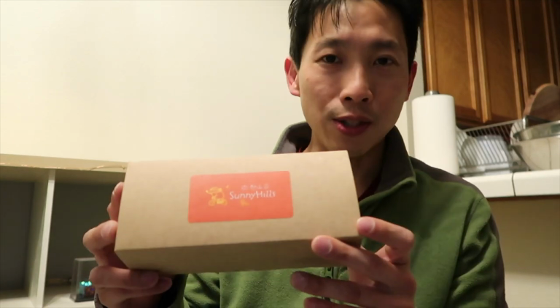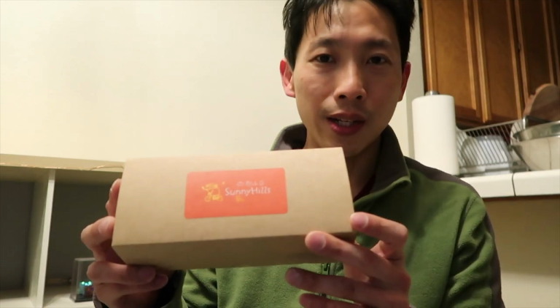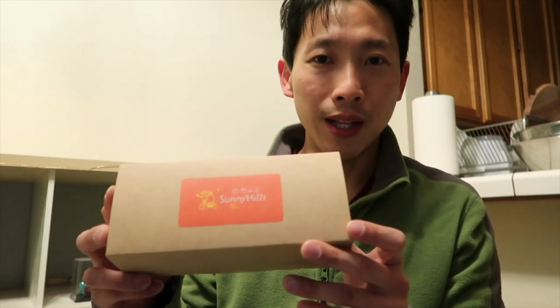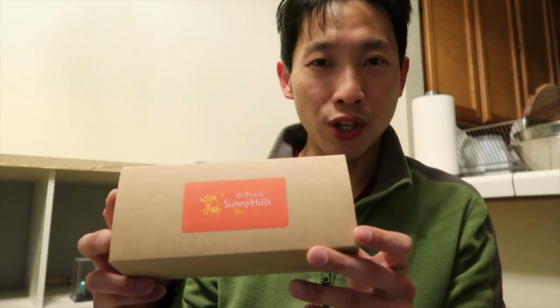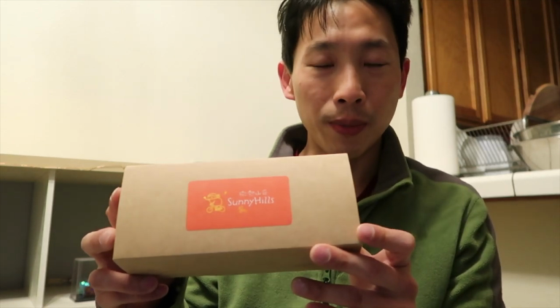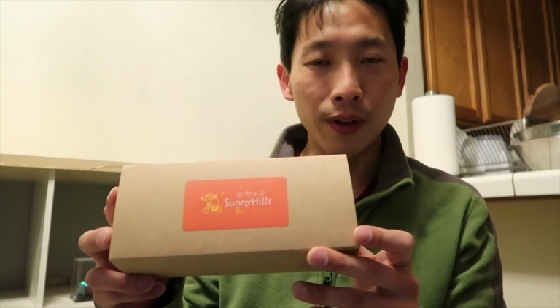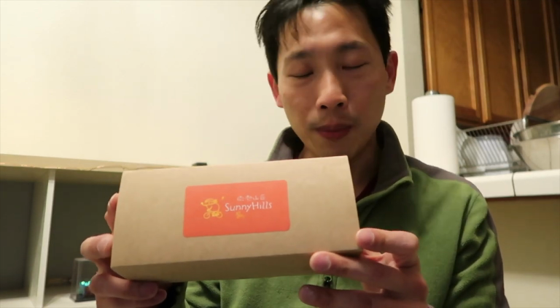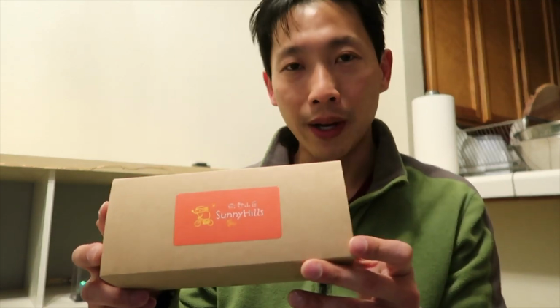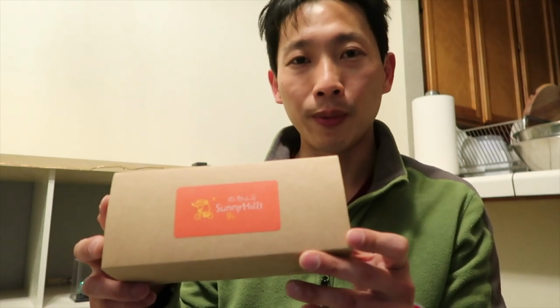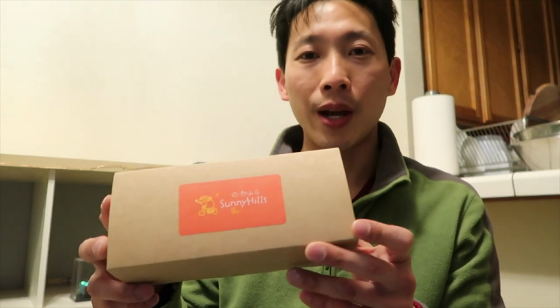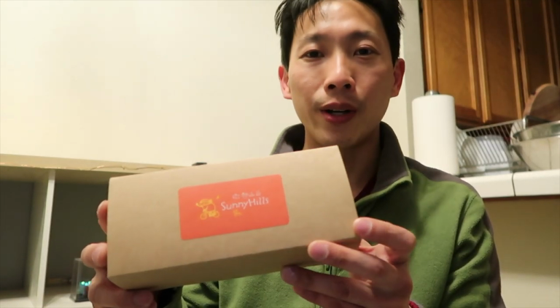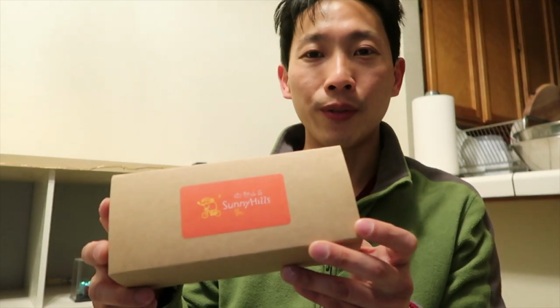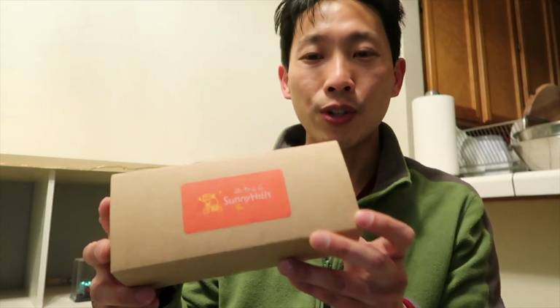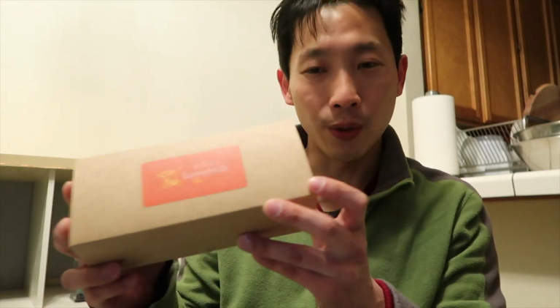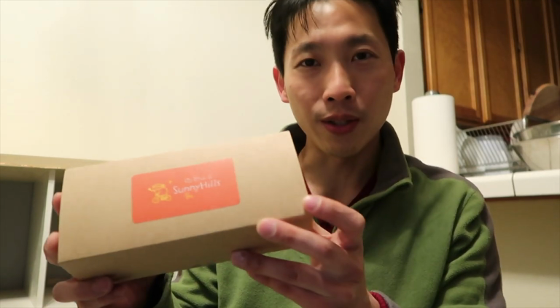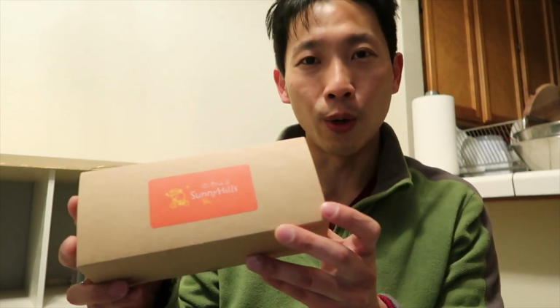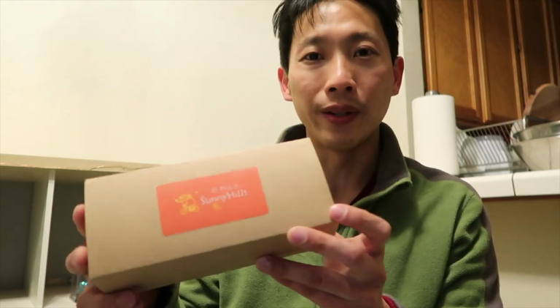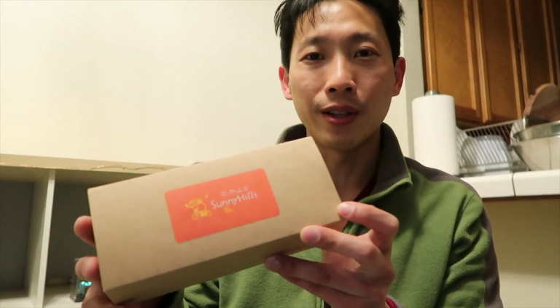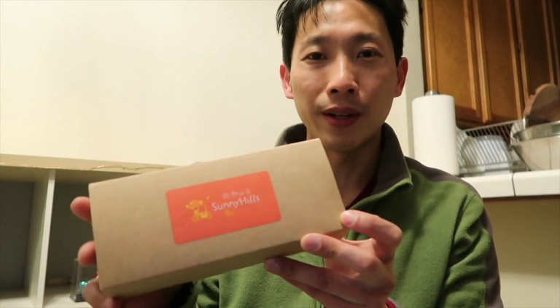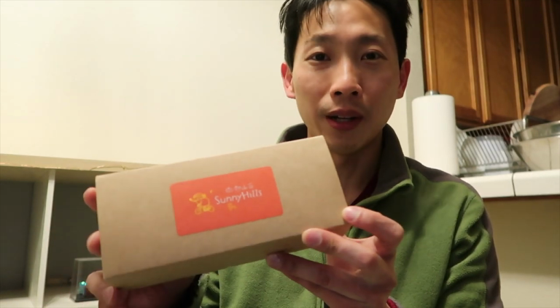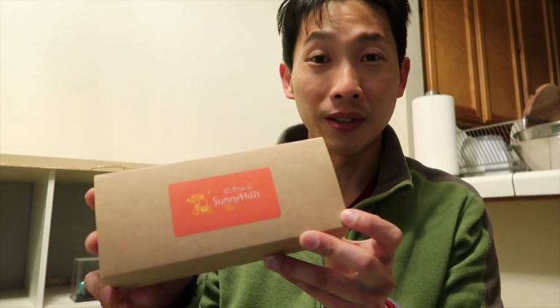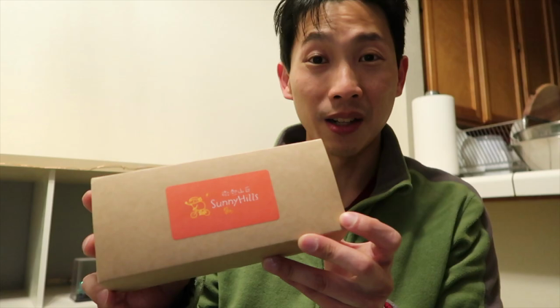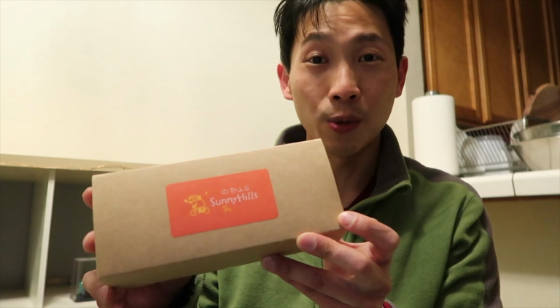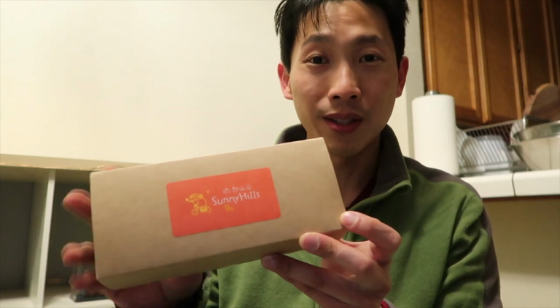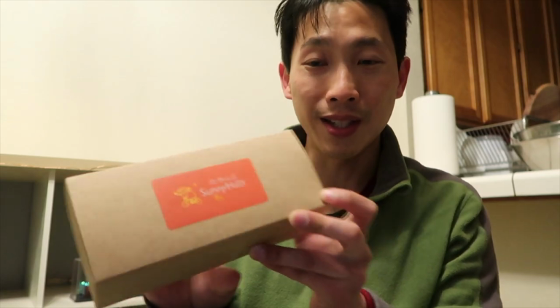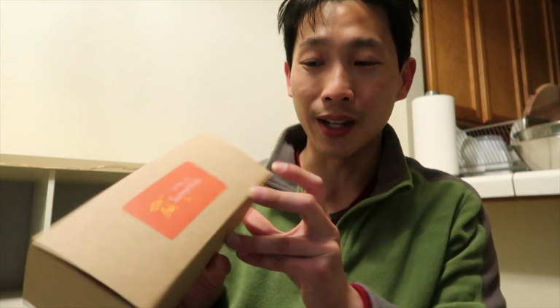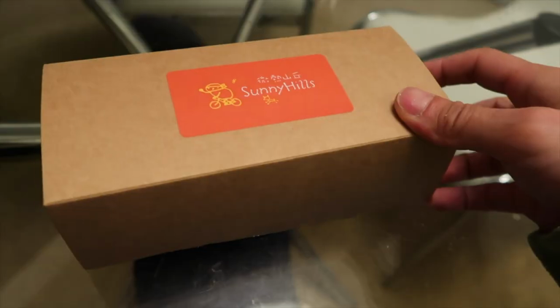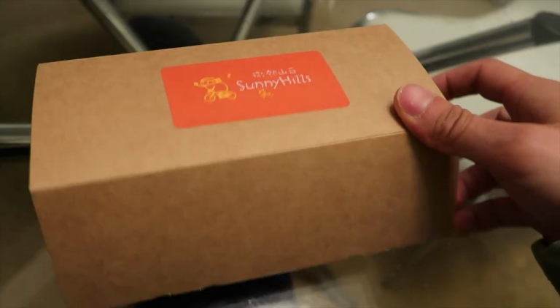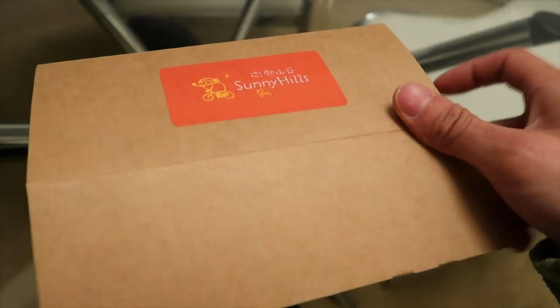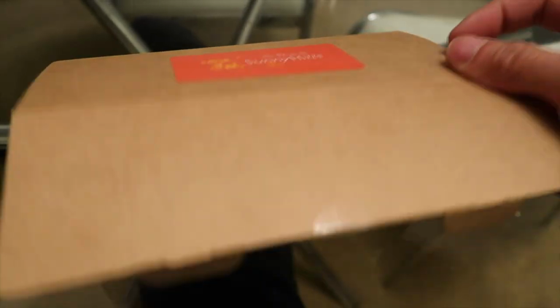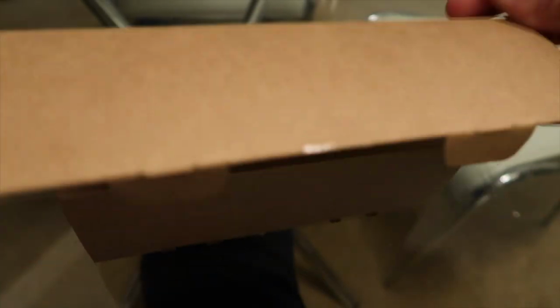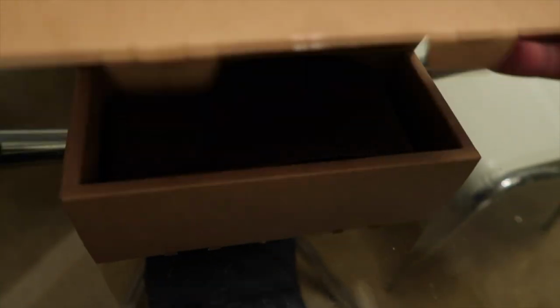It's actually a lot cheaper if you buy it from Taiwan, of course, so let's open this up and take a look at what's inside. Alright, here we go.